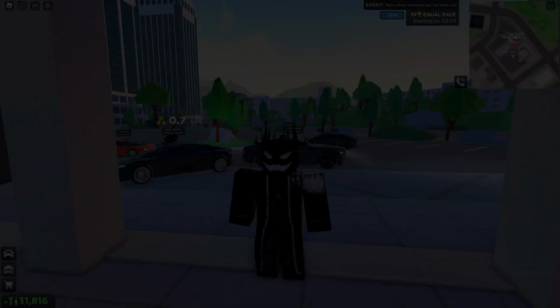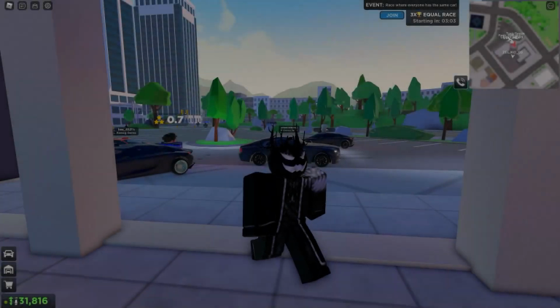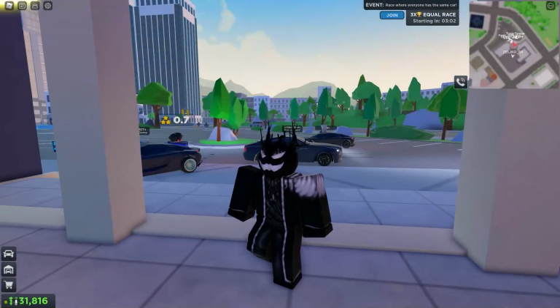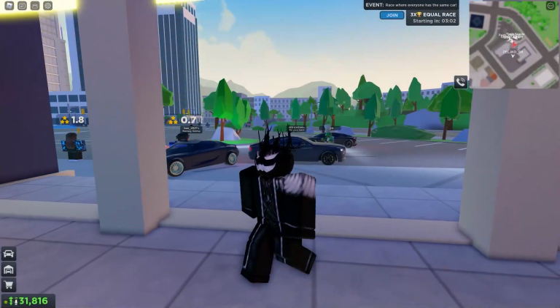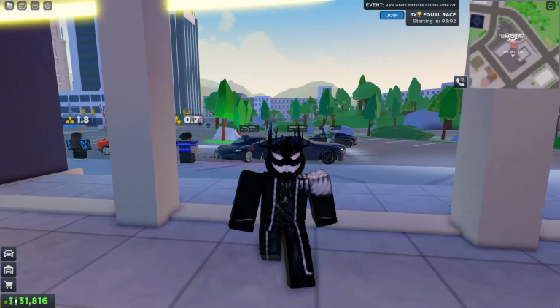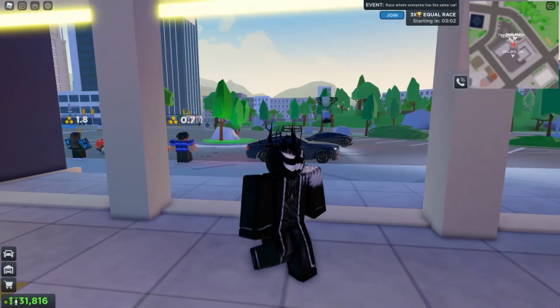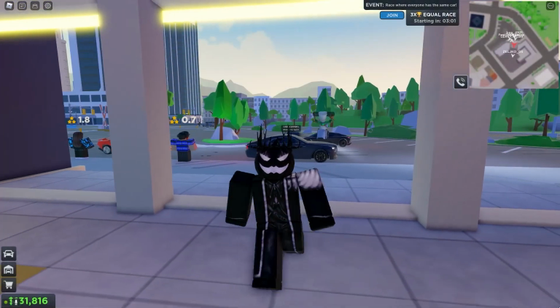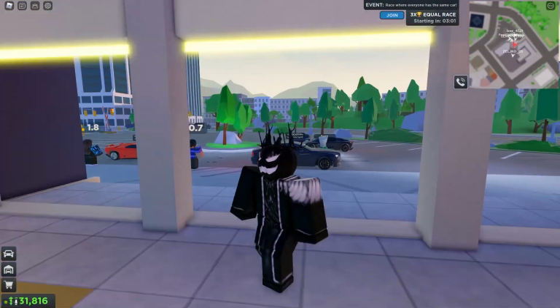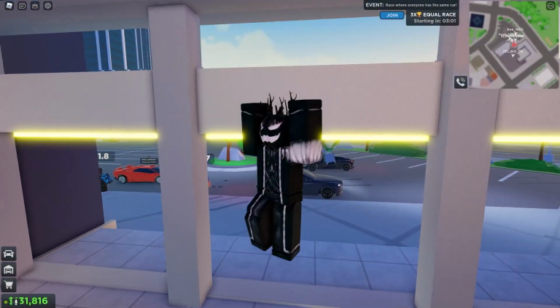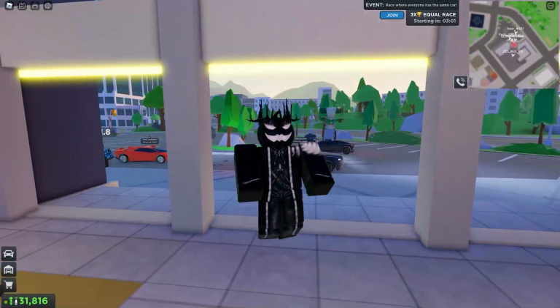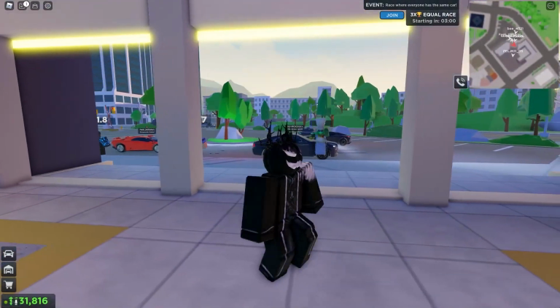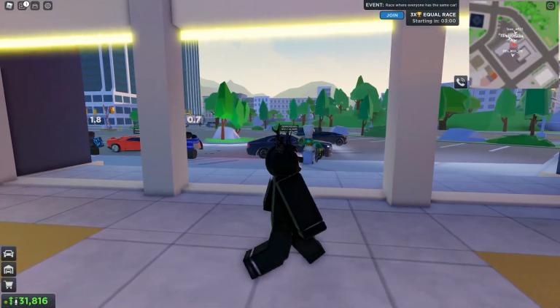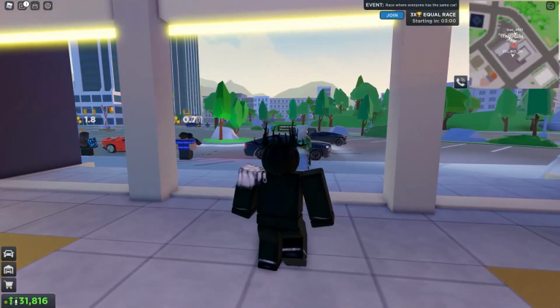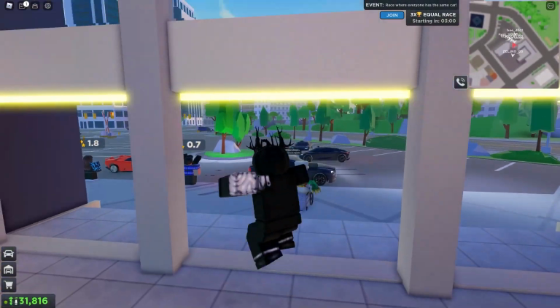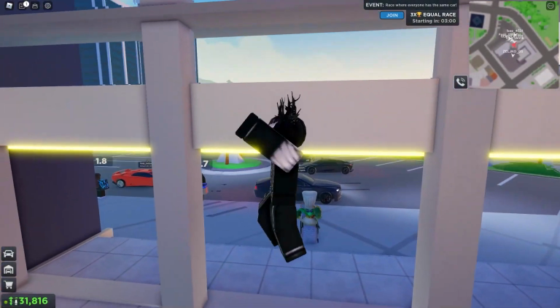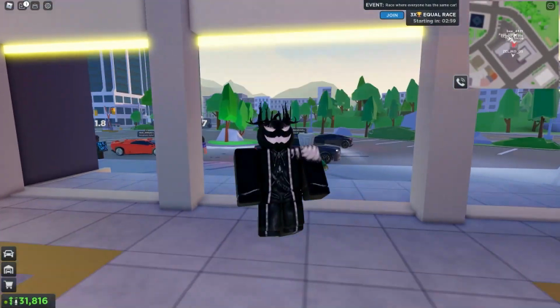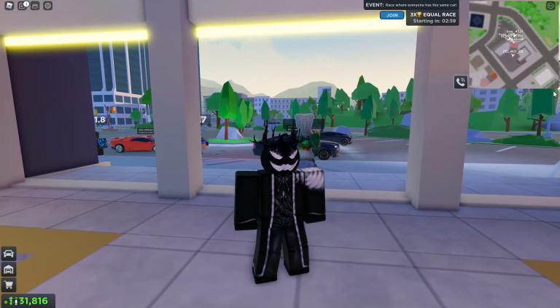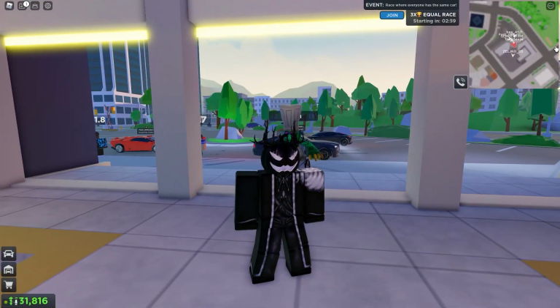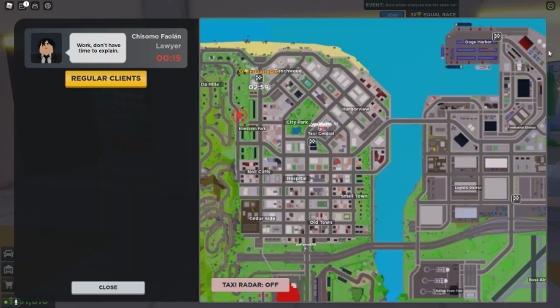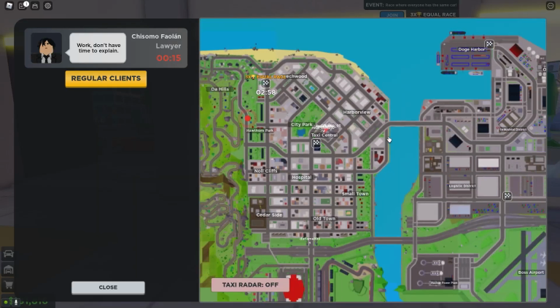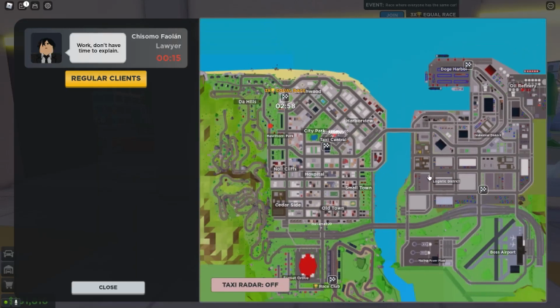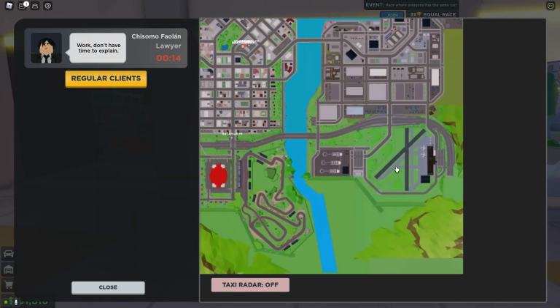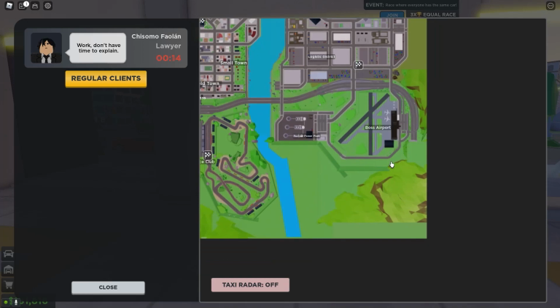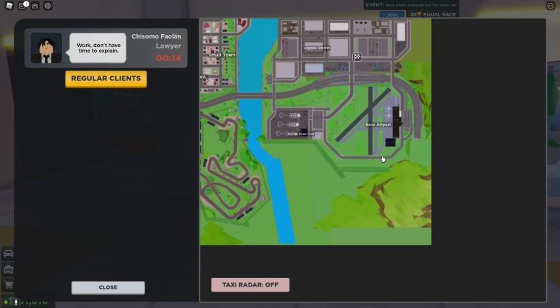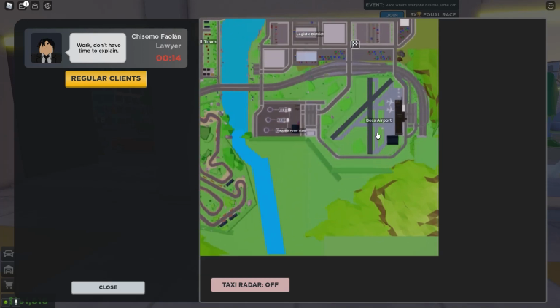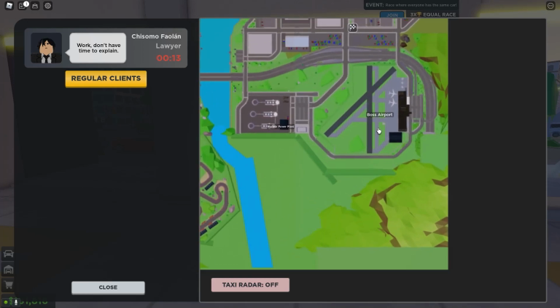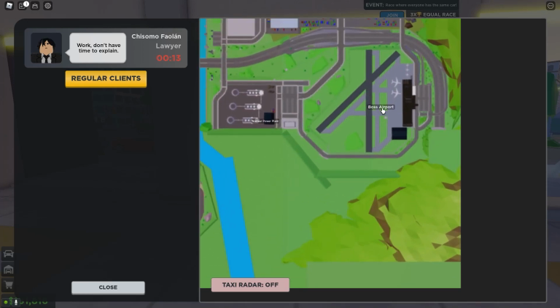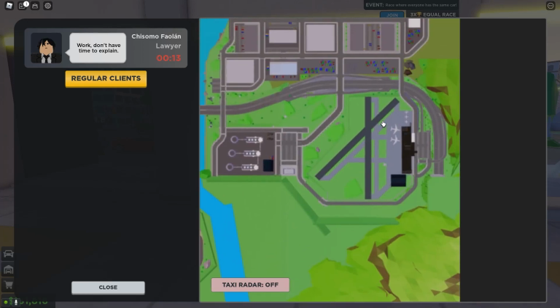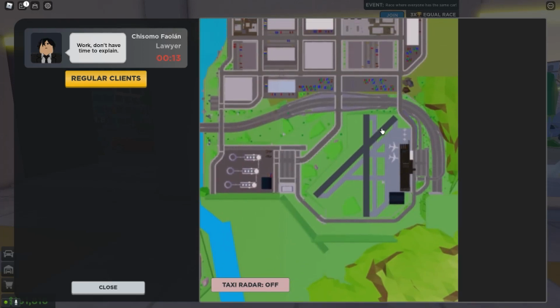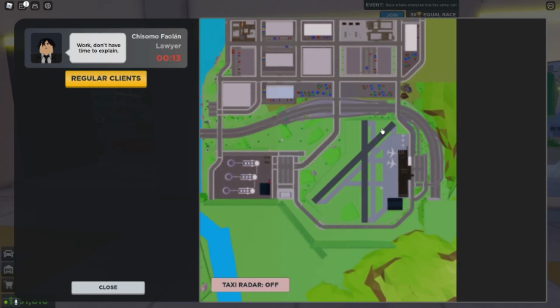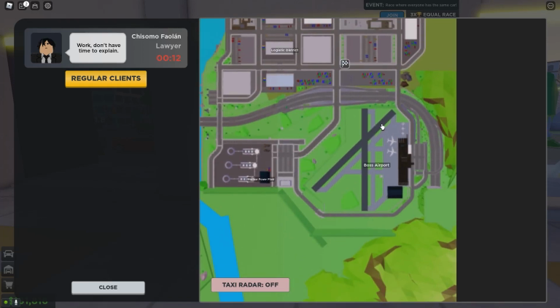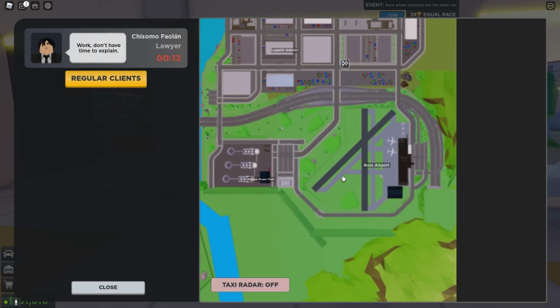Hello, today we'll be checking out the new airport update. There's a new airport on the map right here, it's called Boss Airport.